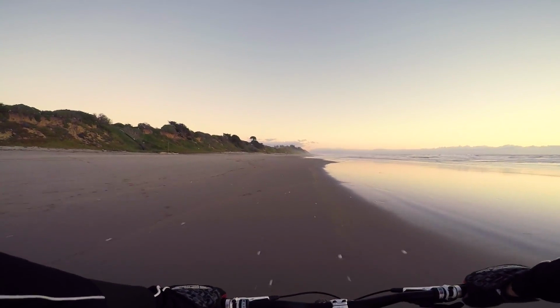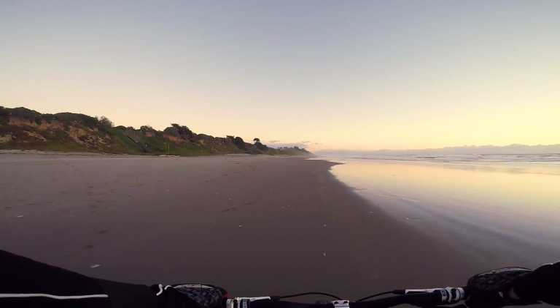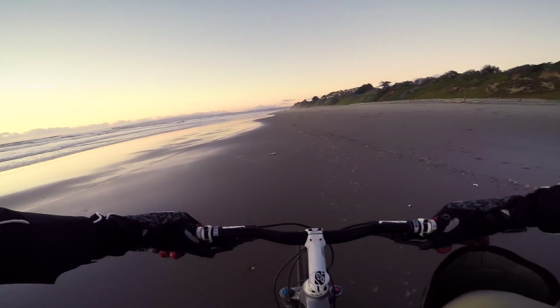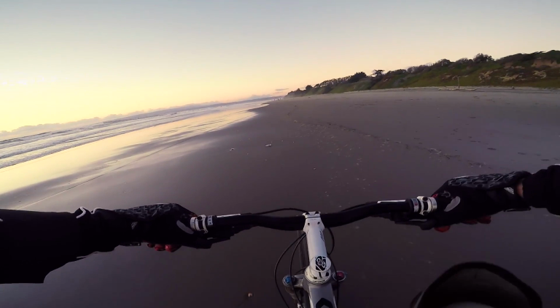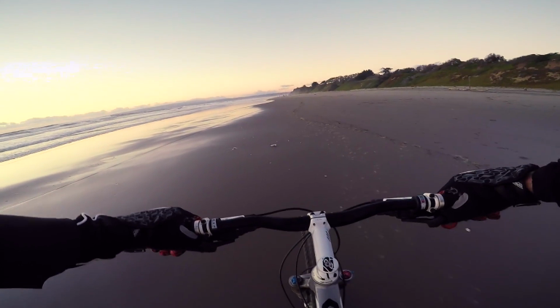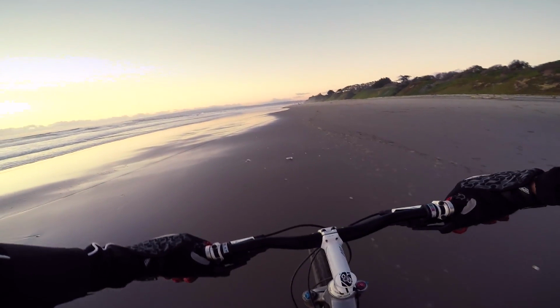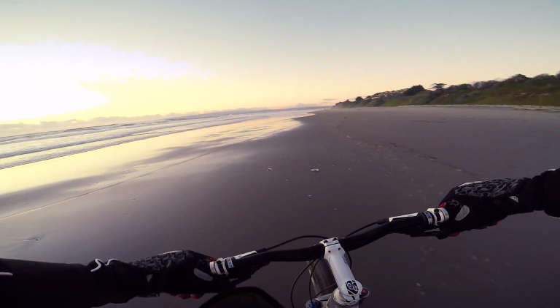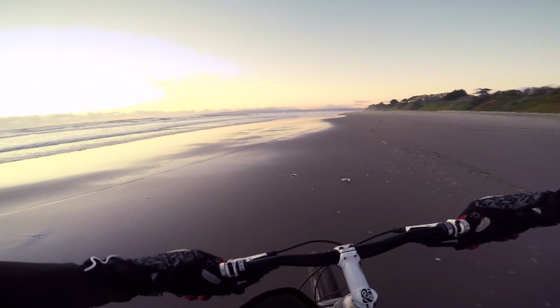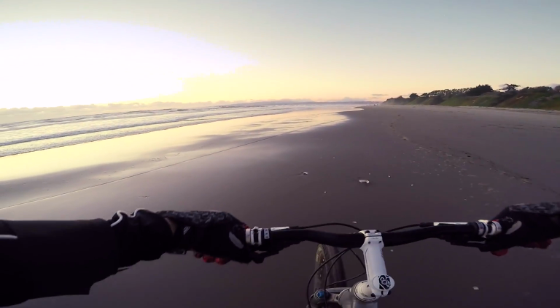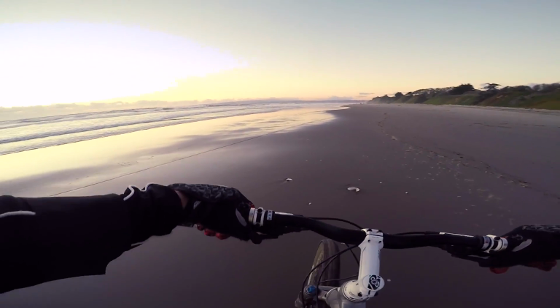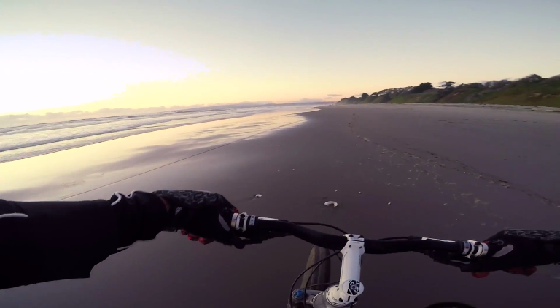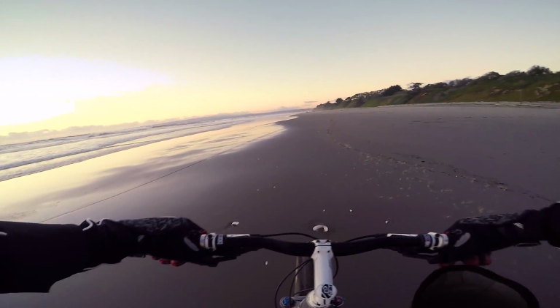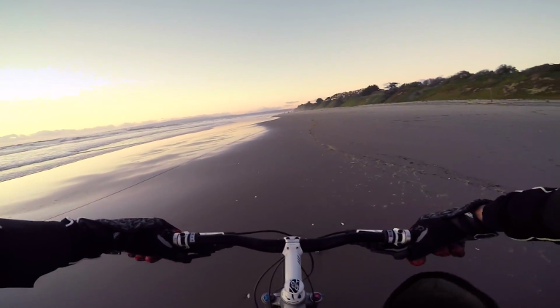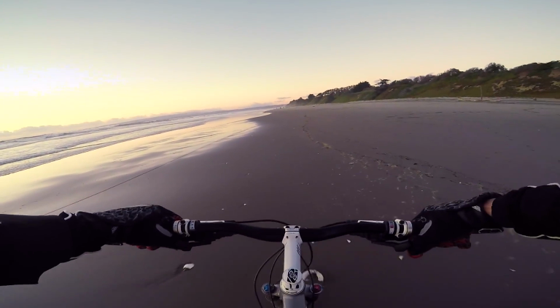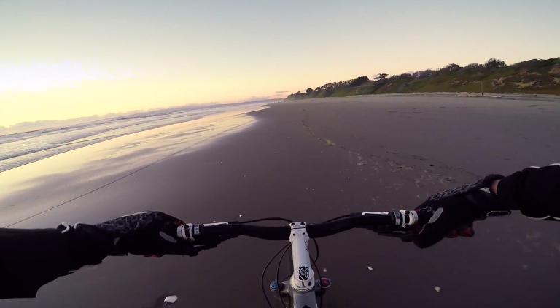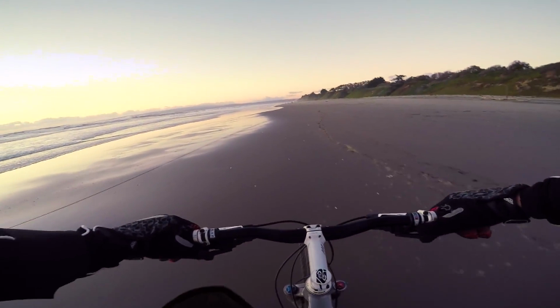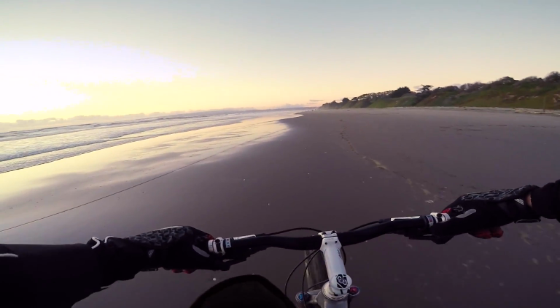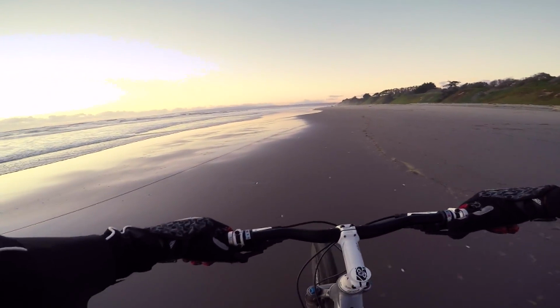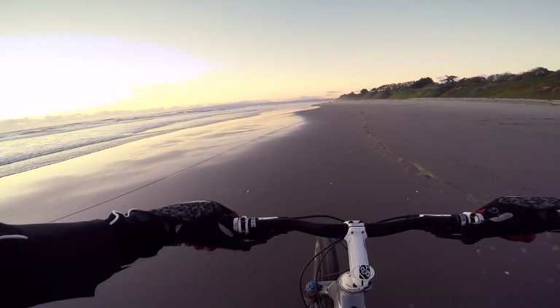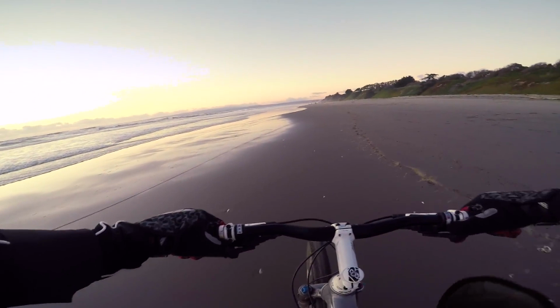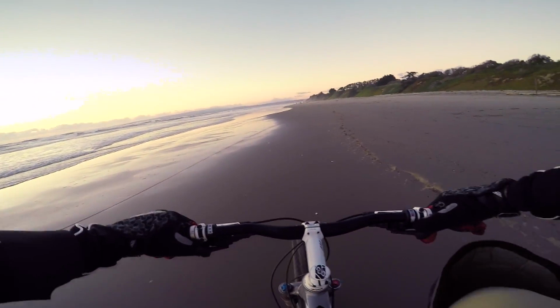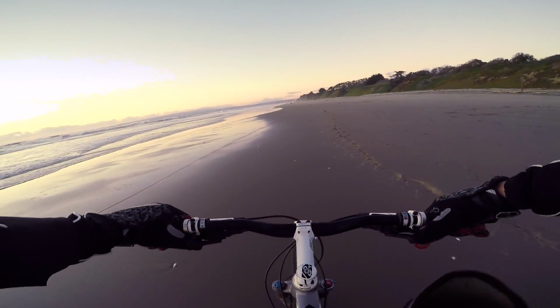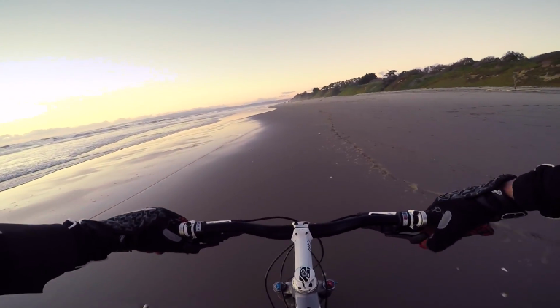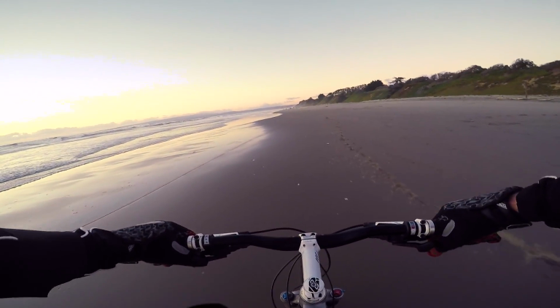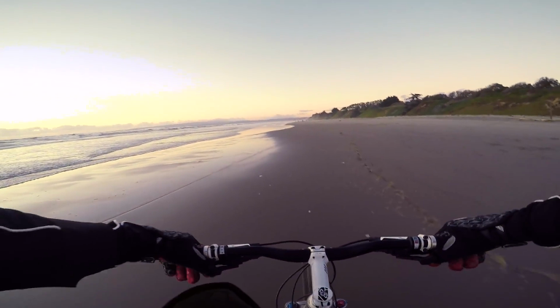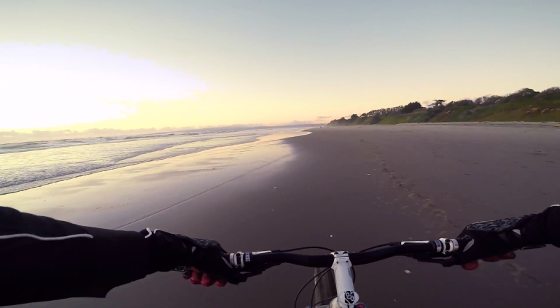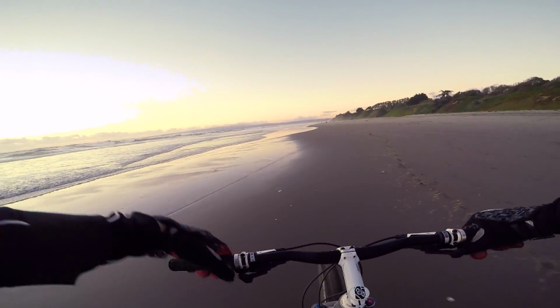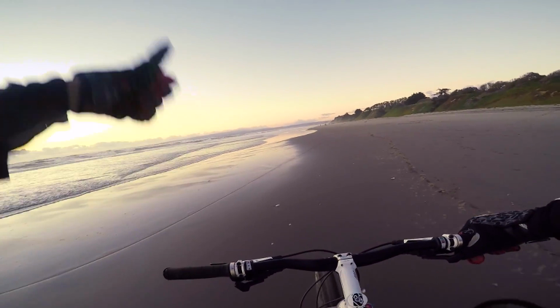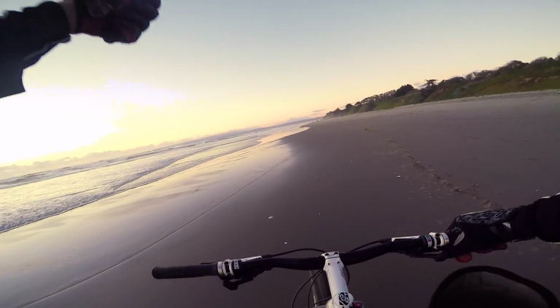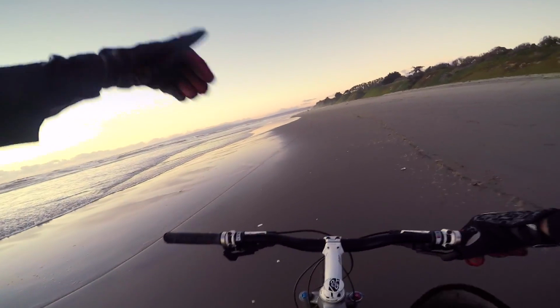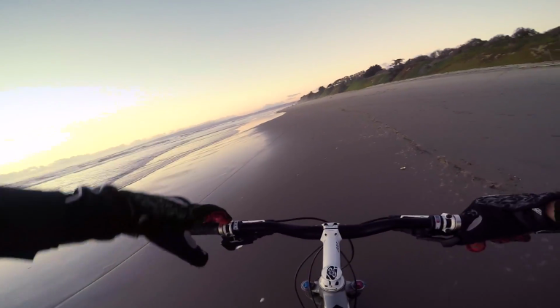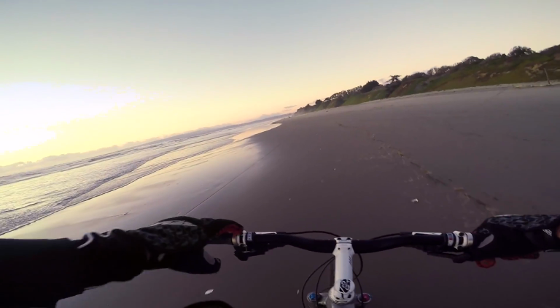It's quite difficult paddling by yourself. Punch it!